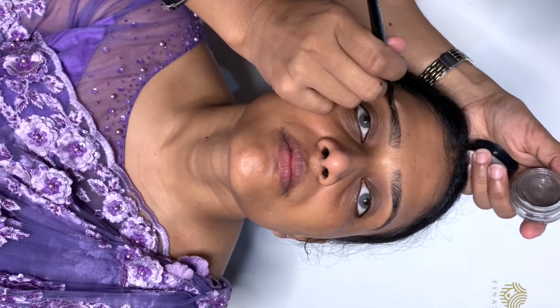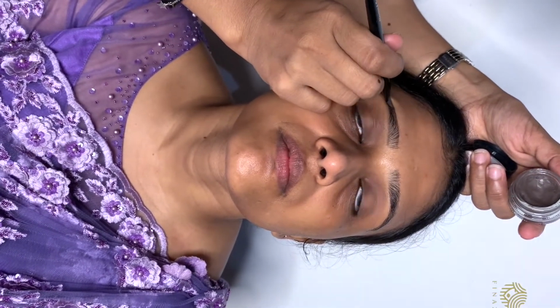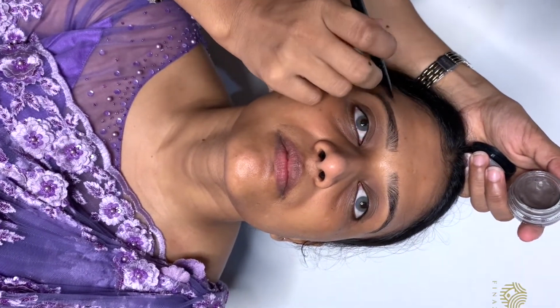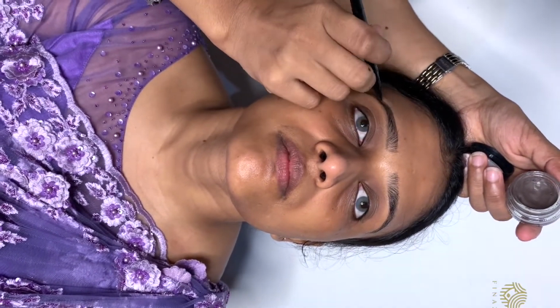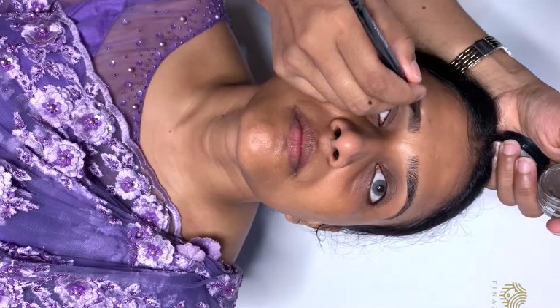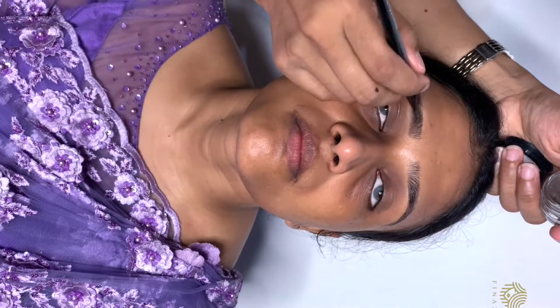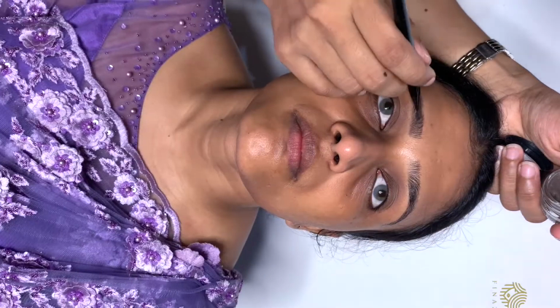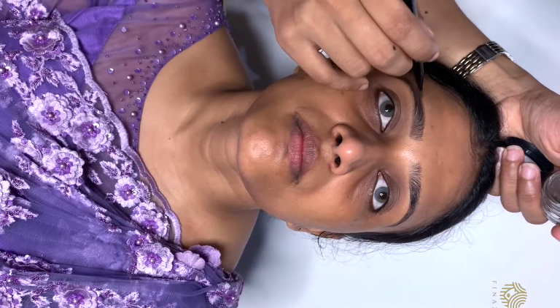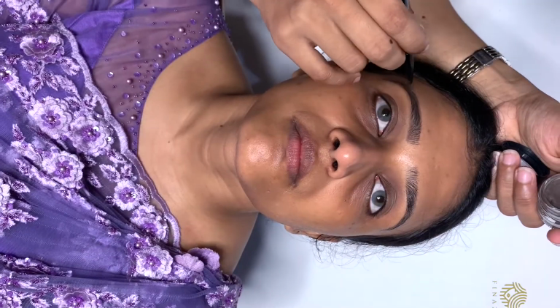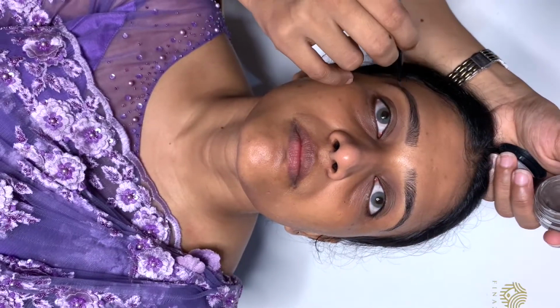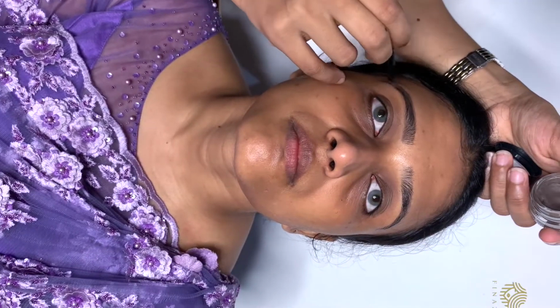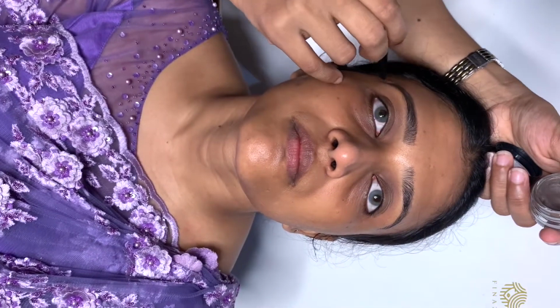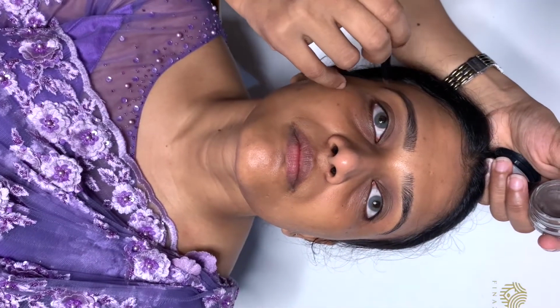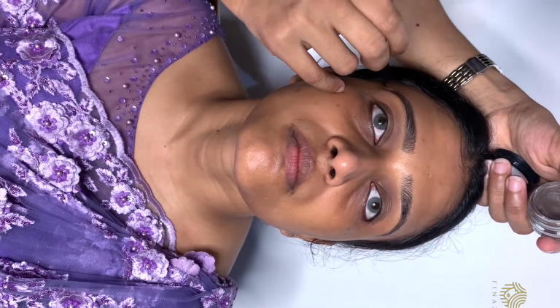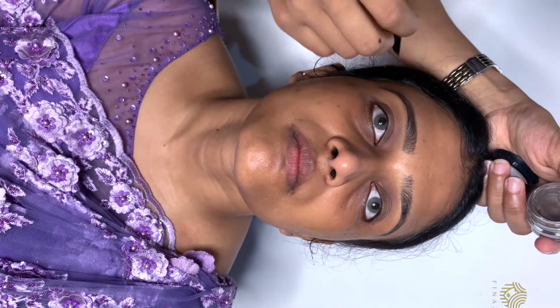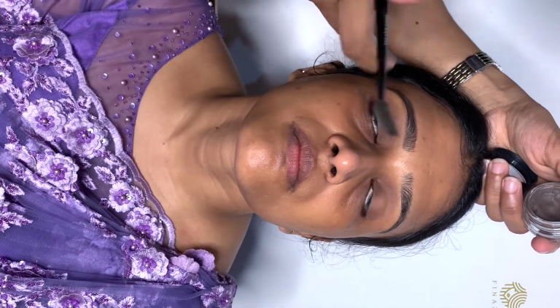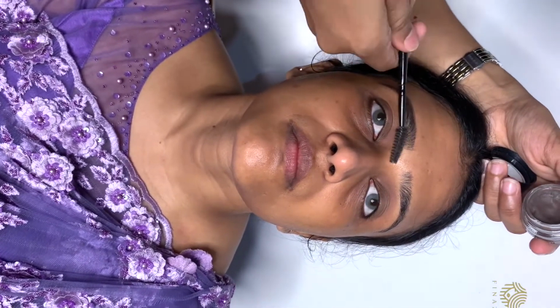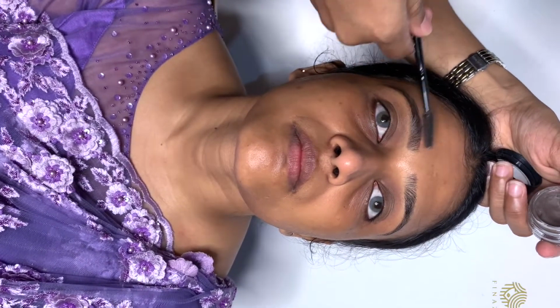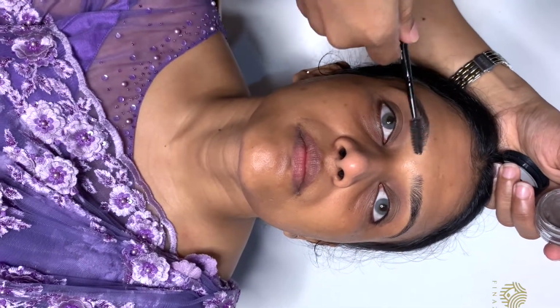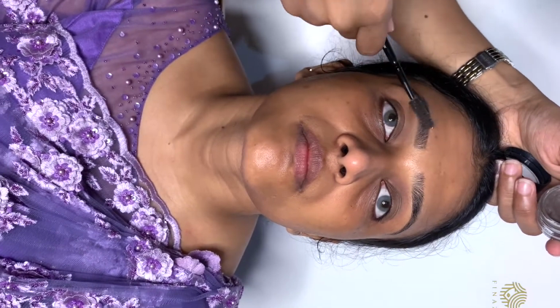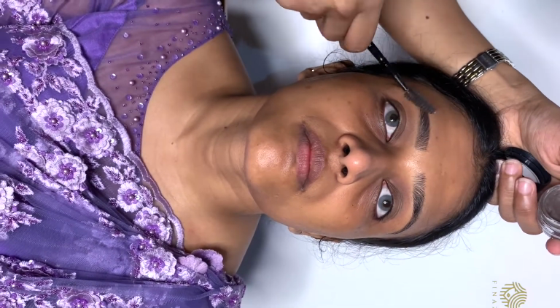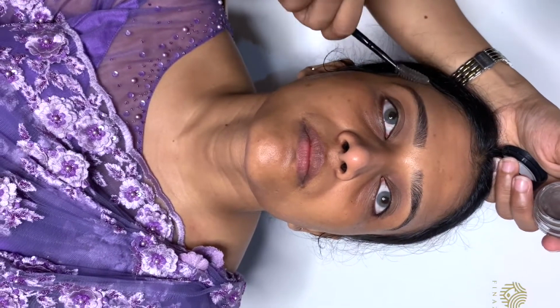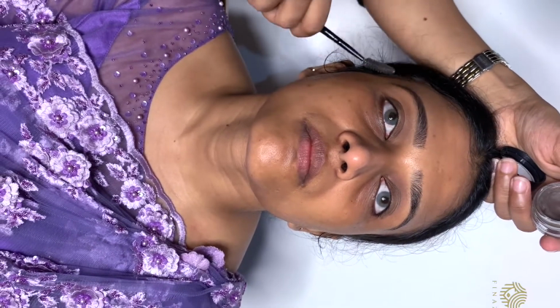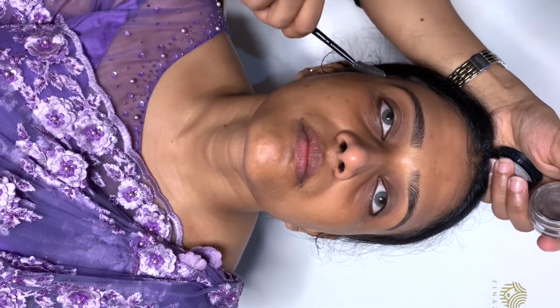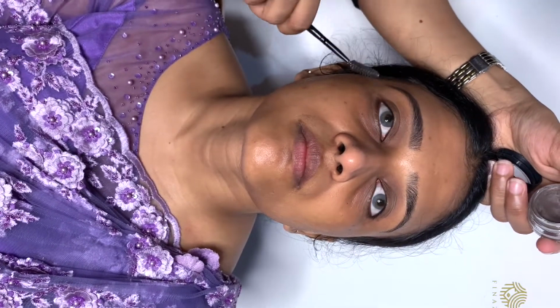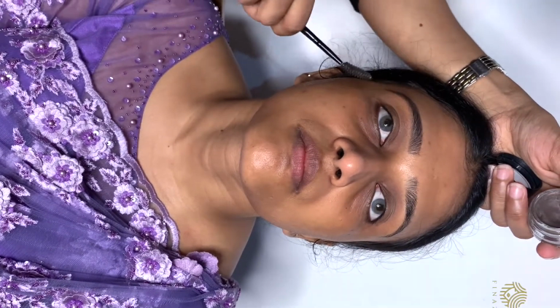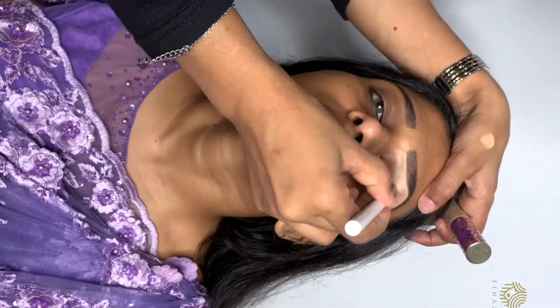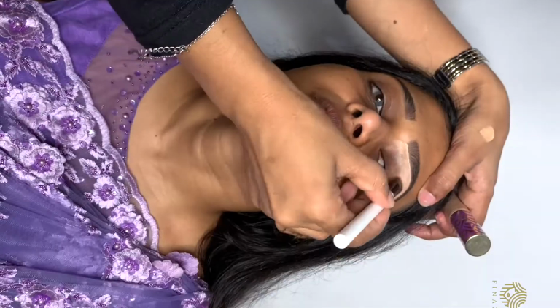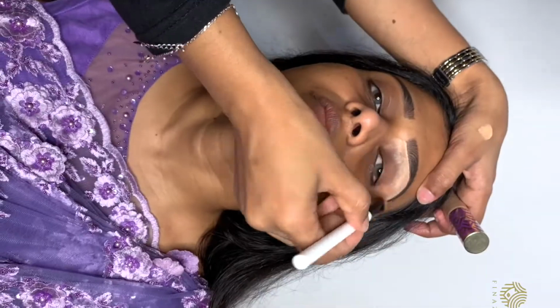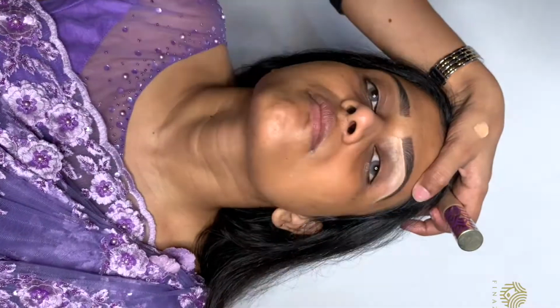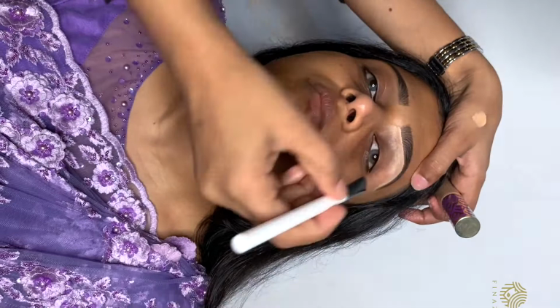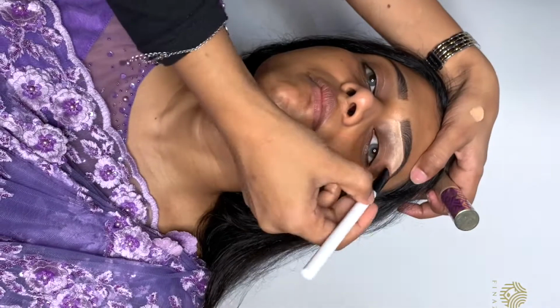I'm going to do the eyebrows. I'm going to use this shade as a pomade — it's a dark brown shade.